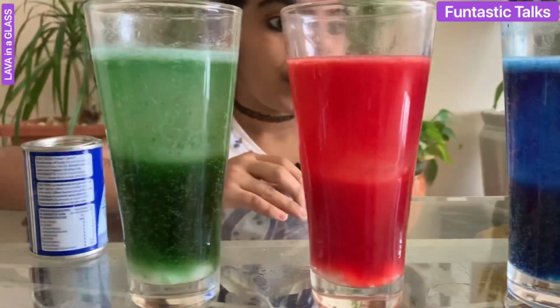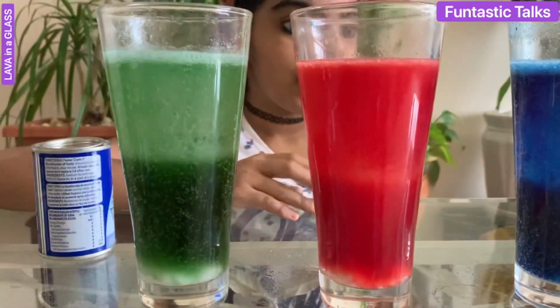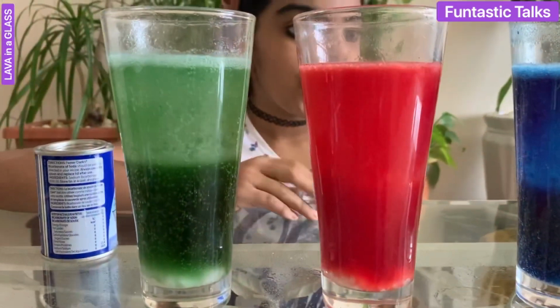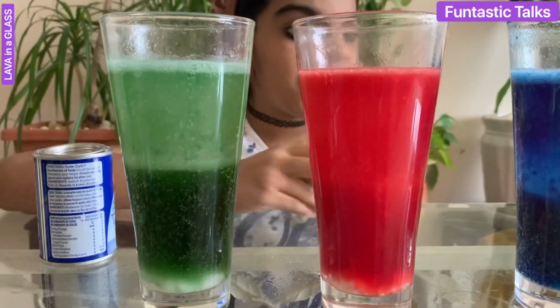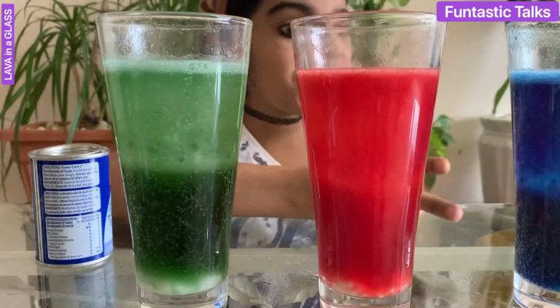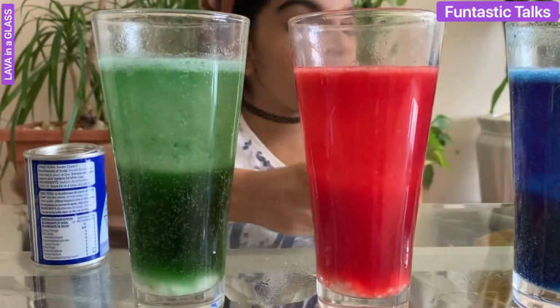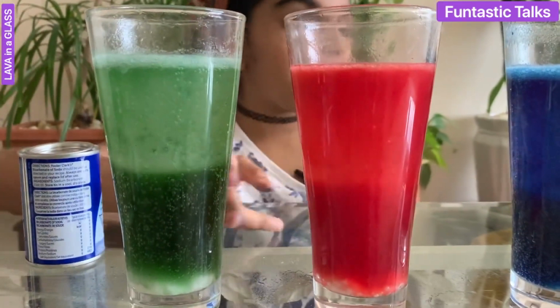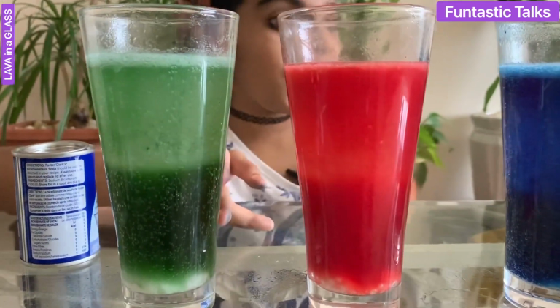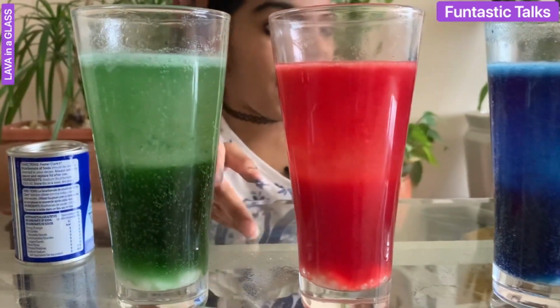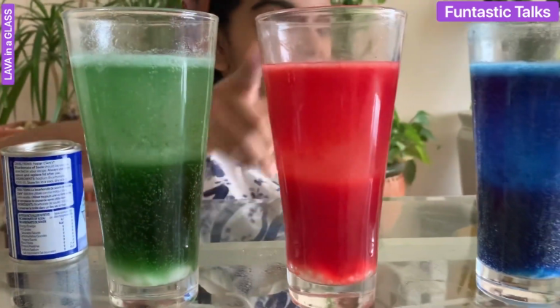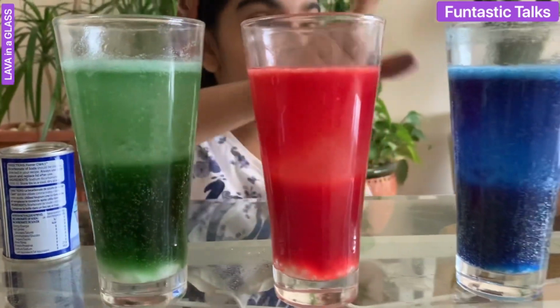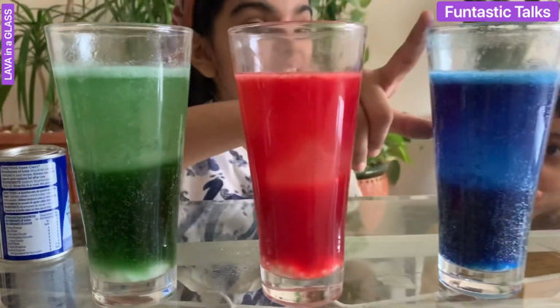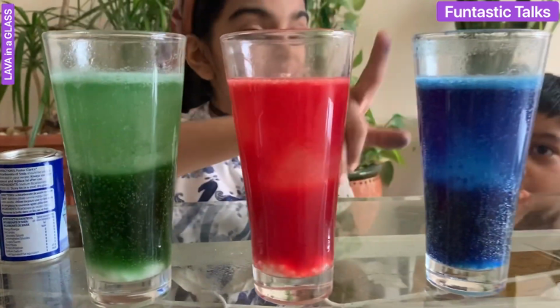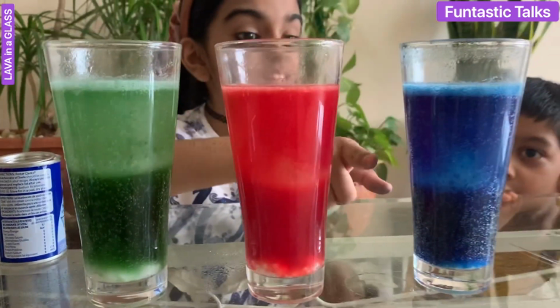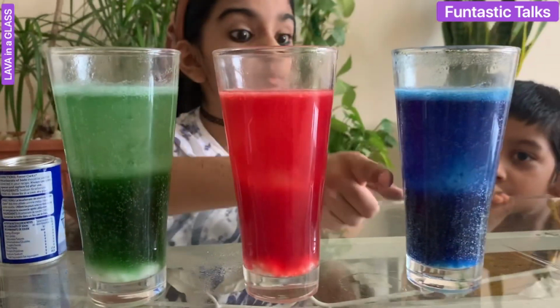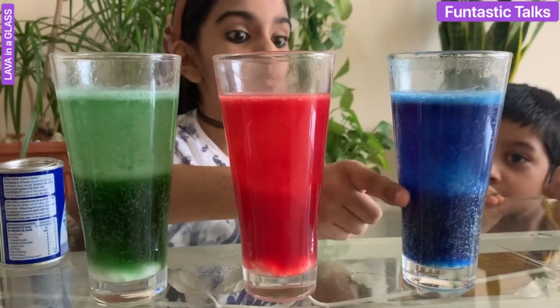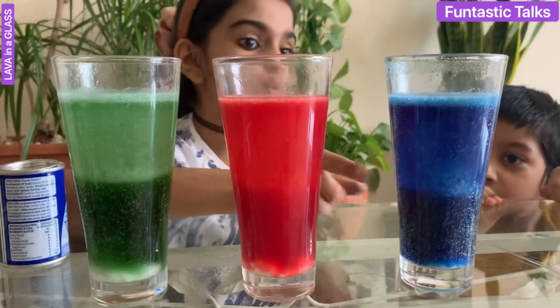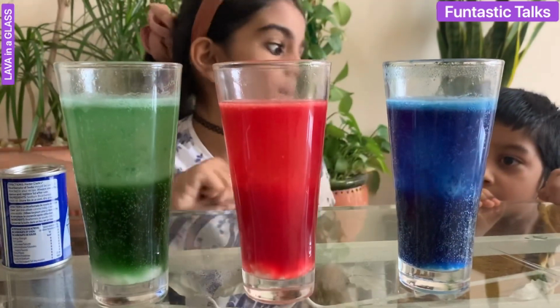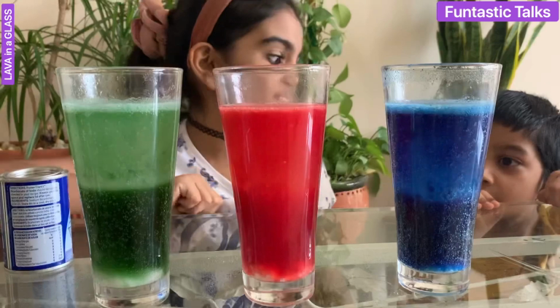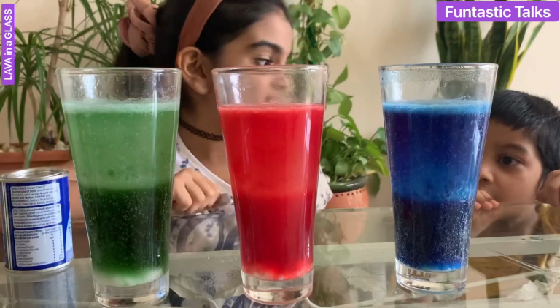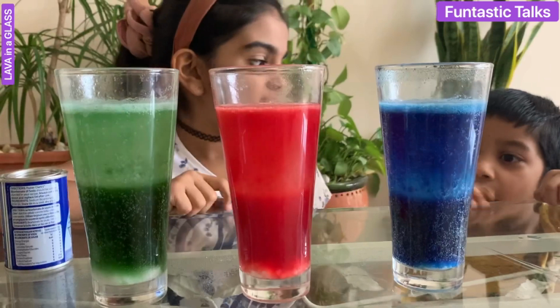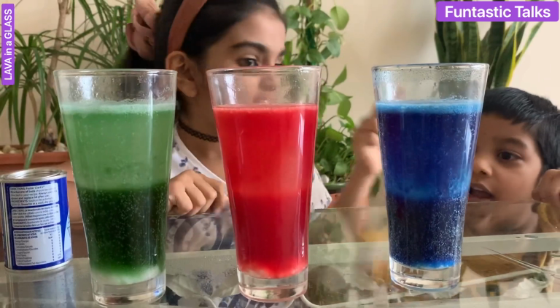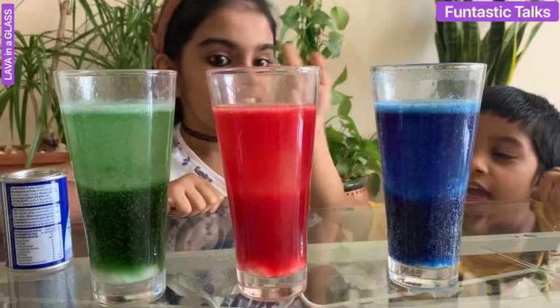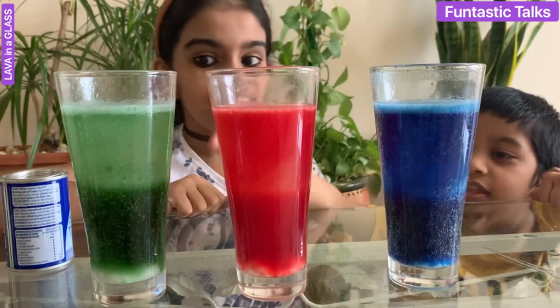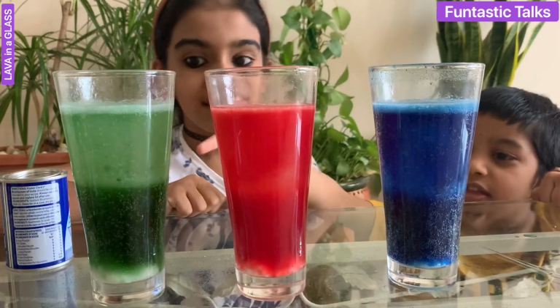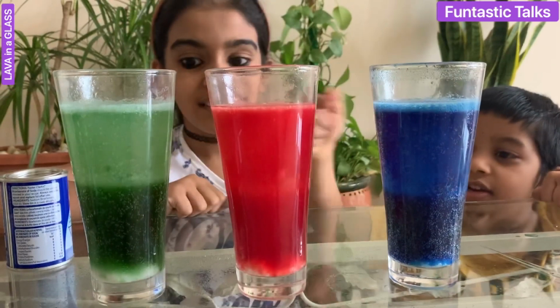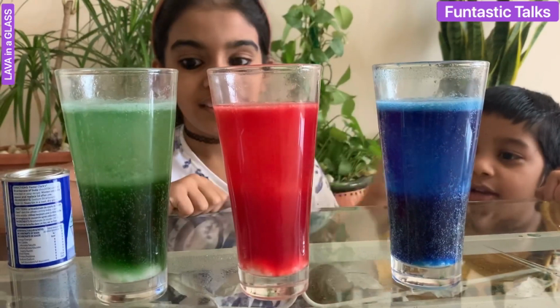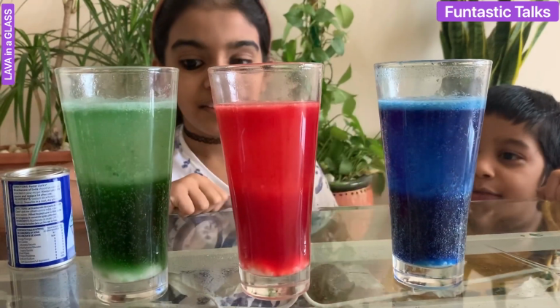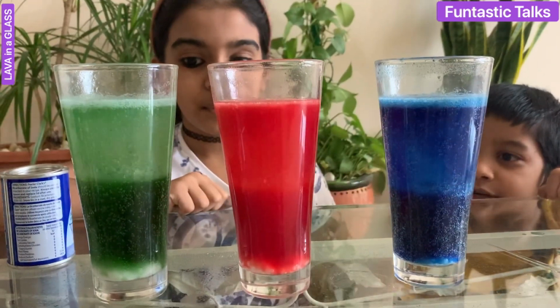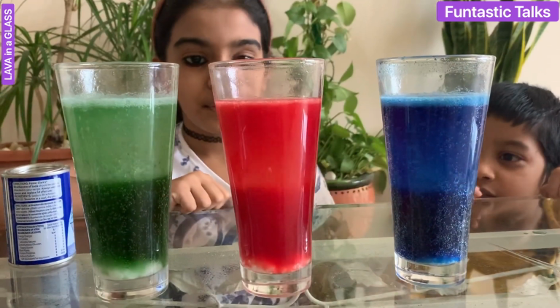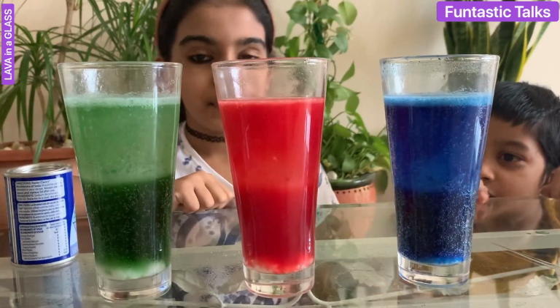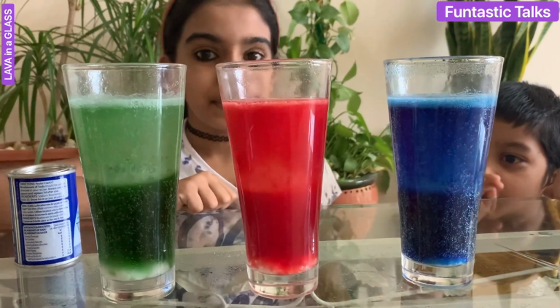Which one do you like? I like the blue one. I like the green one.